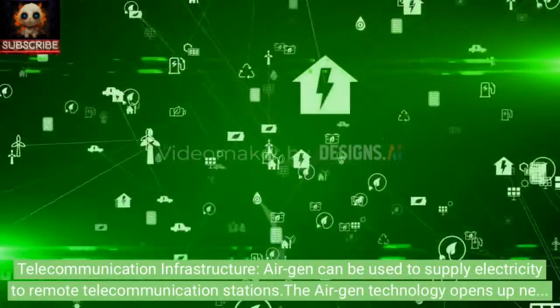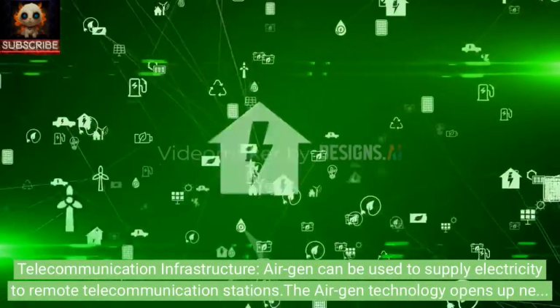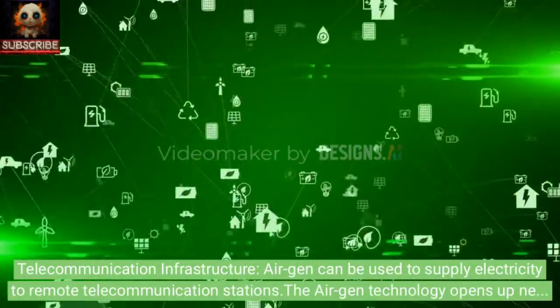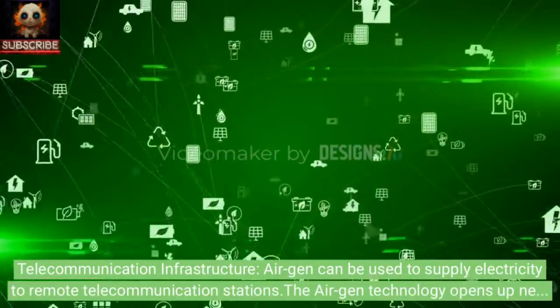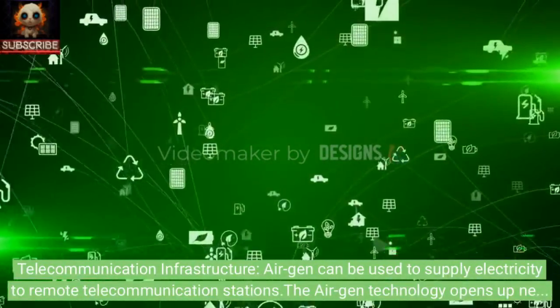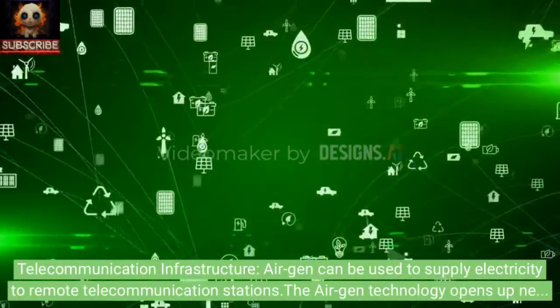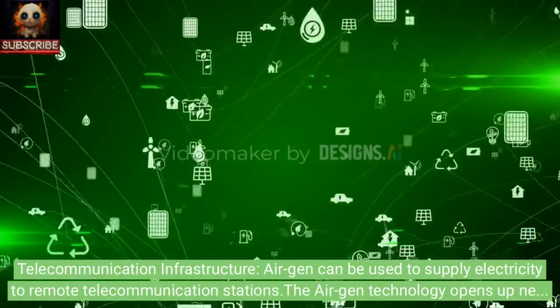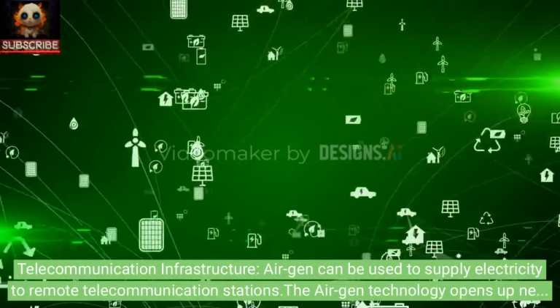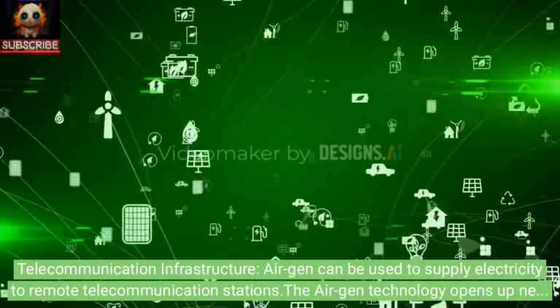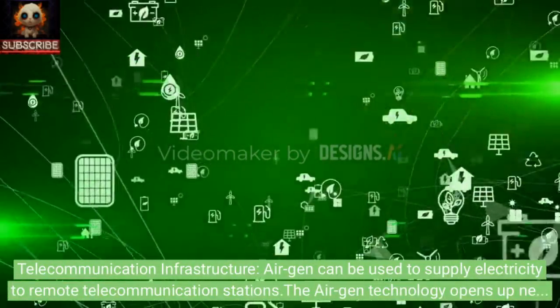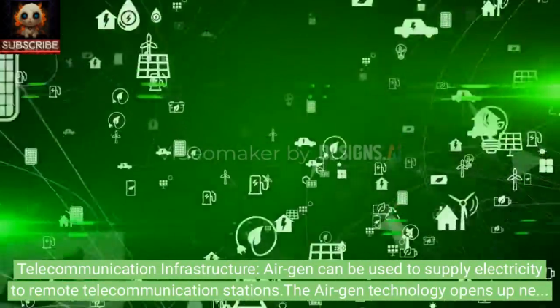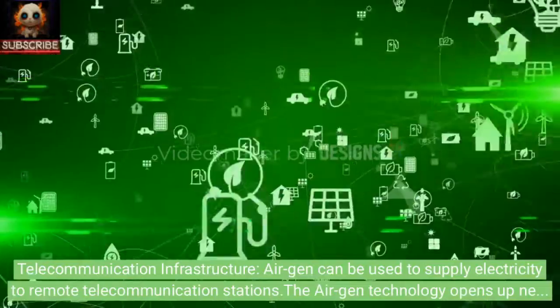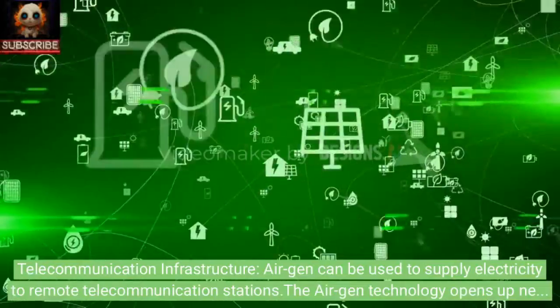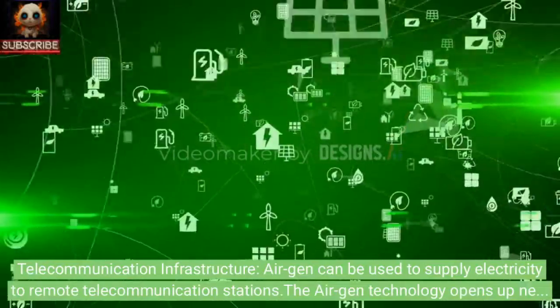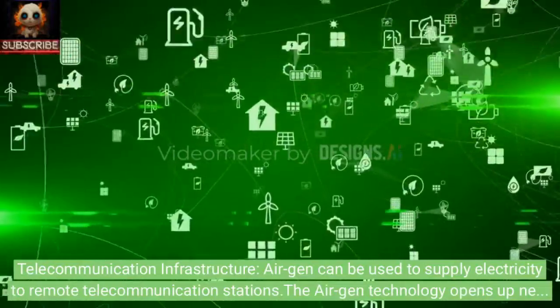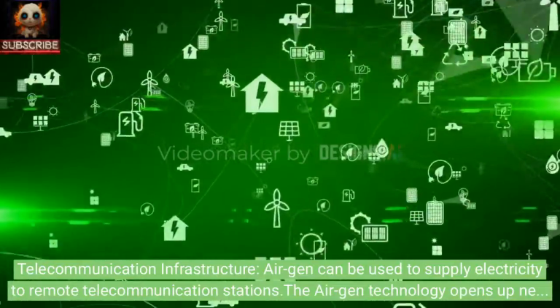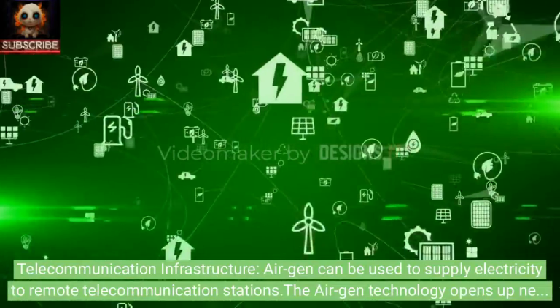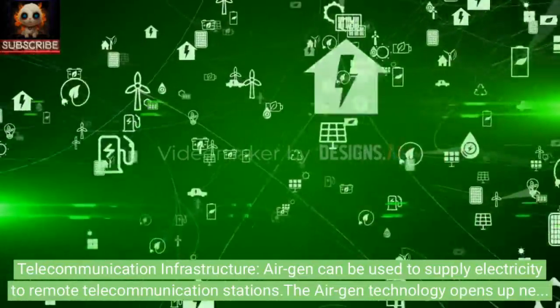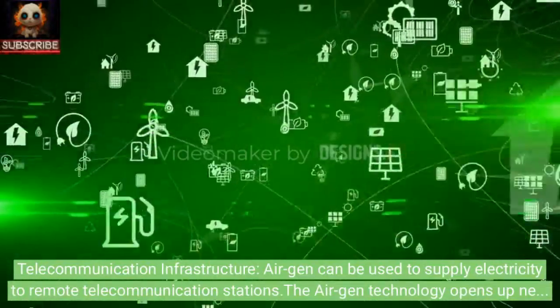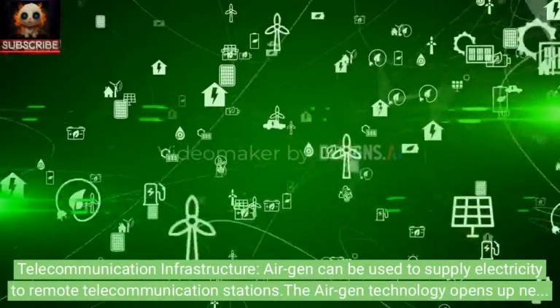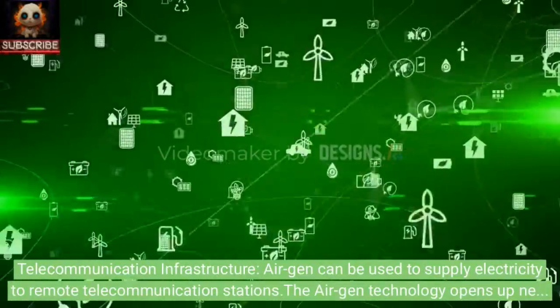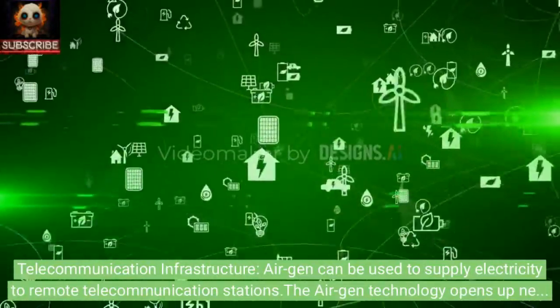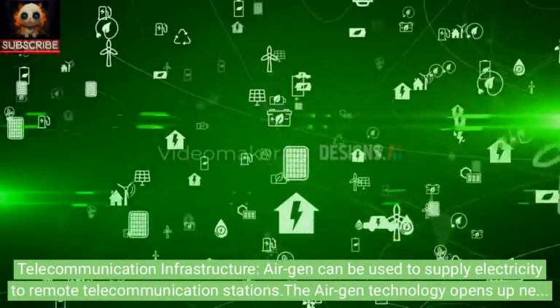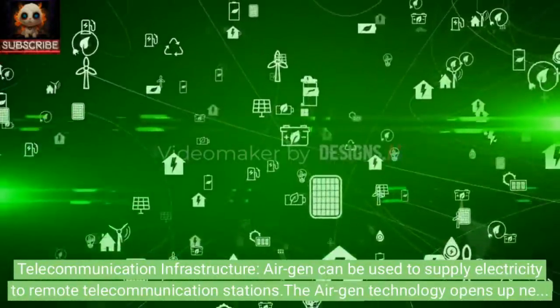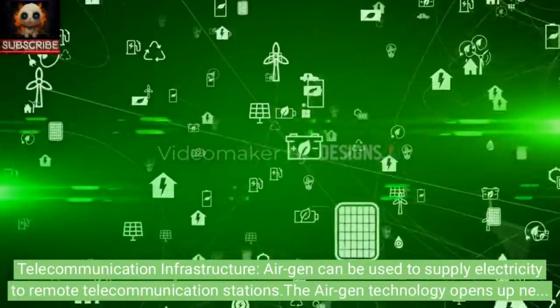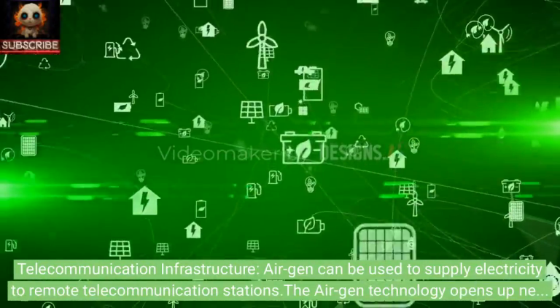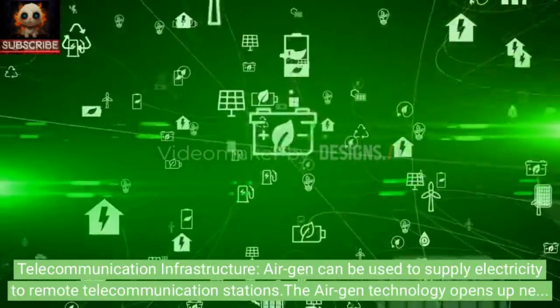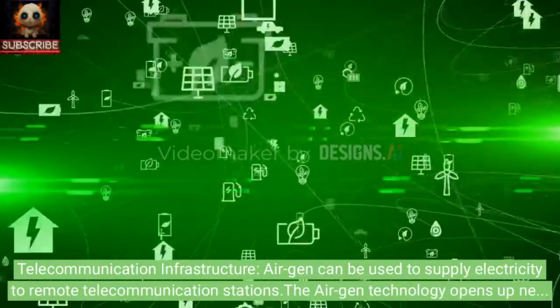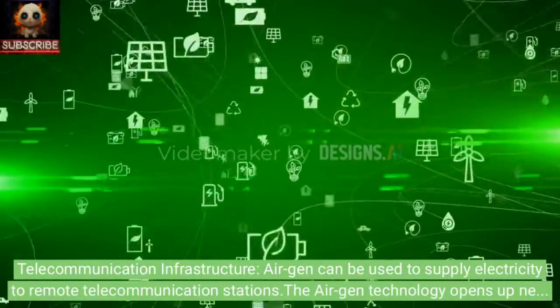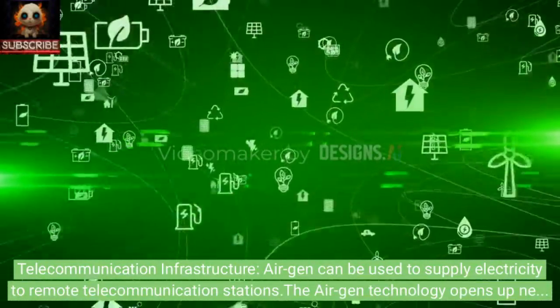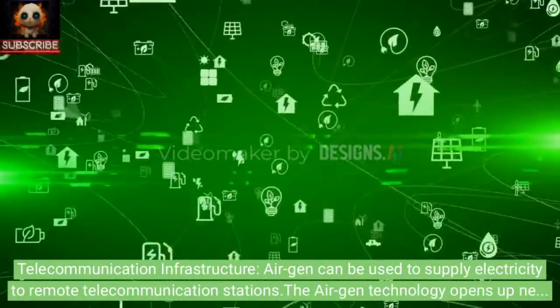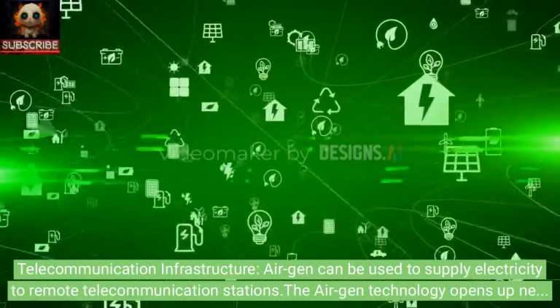Regarding telecommunication infrastructure, AirGen can be used to supply electricity to remote telecommunication stations.